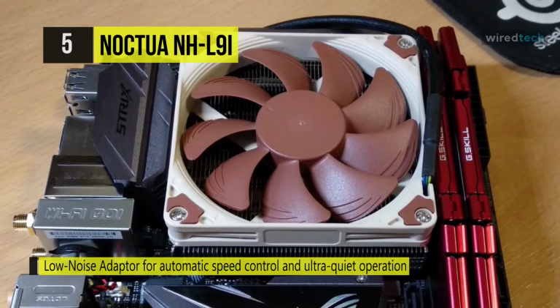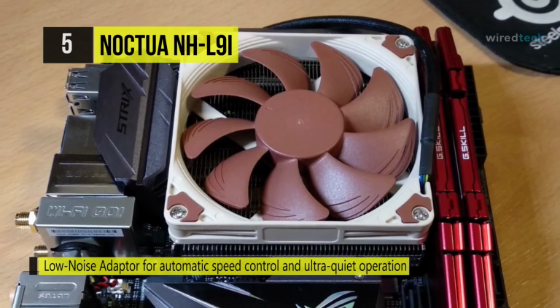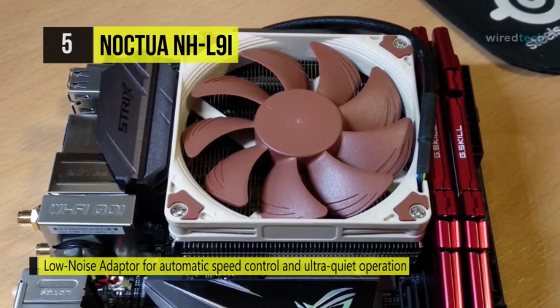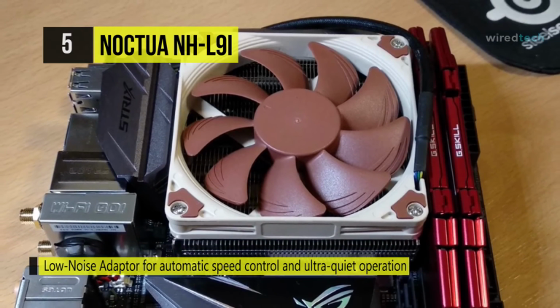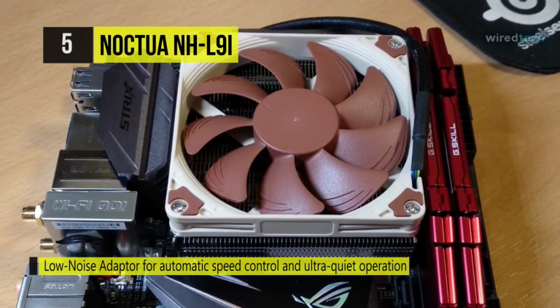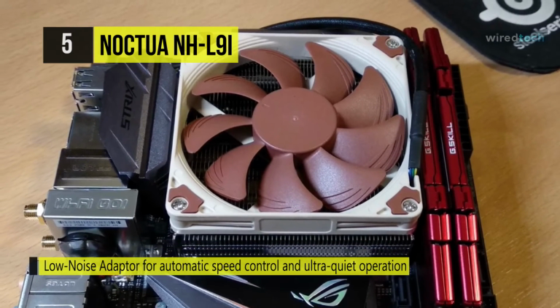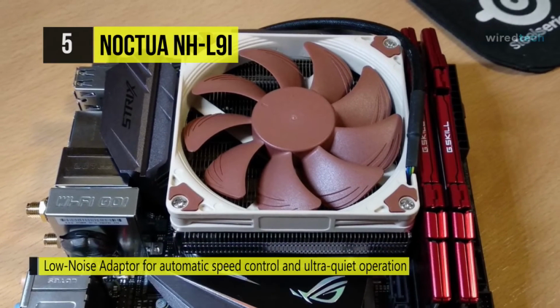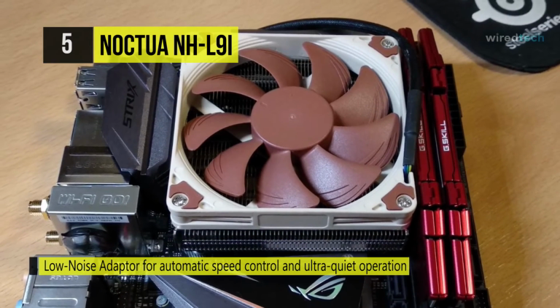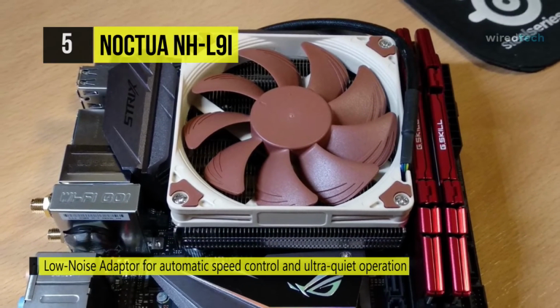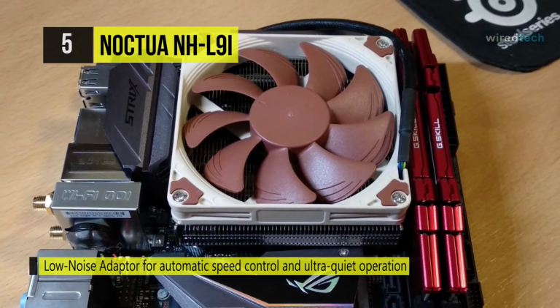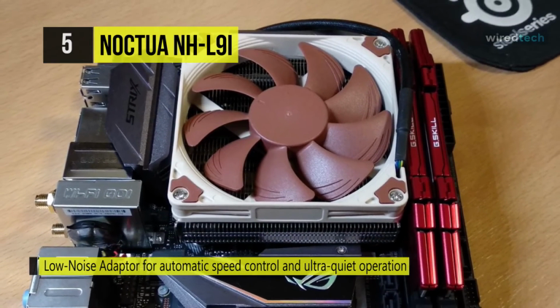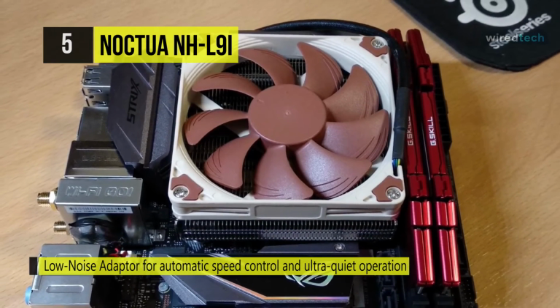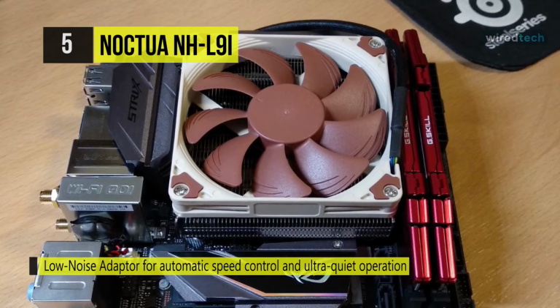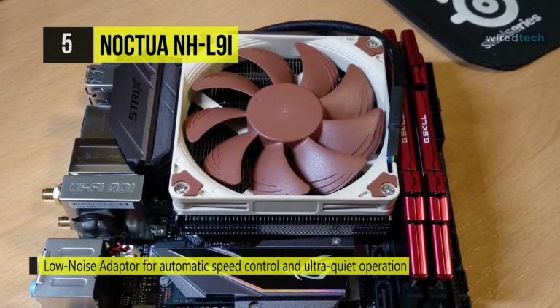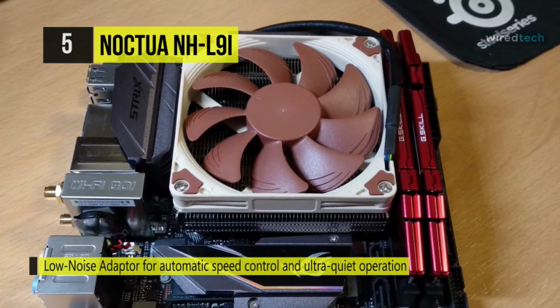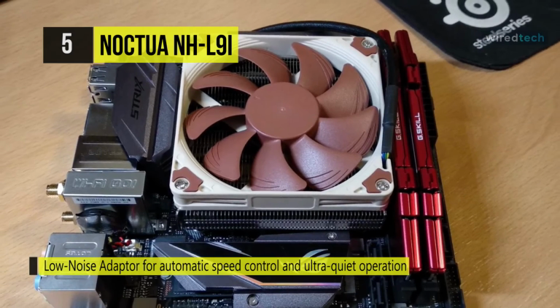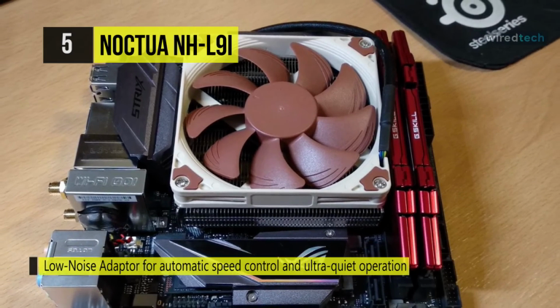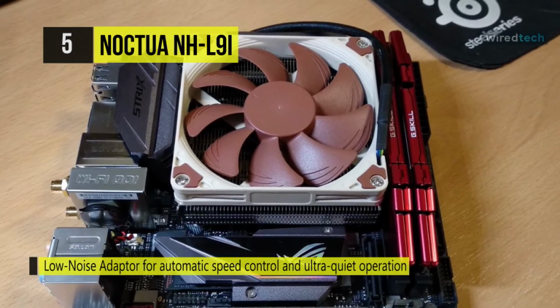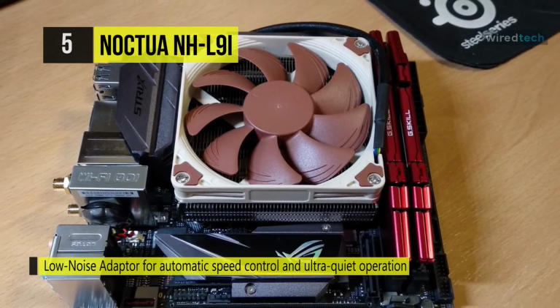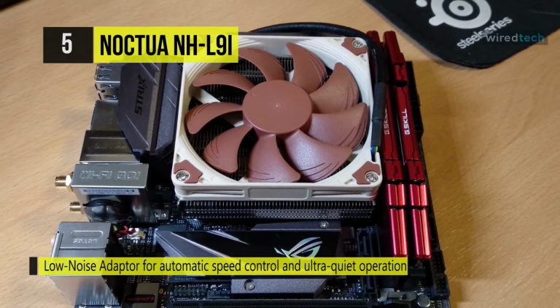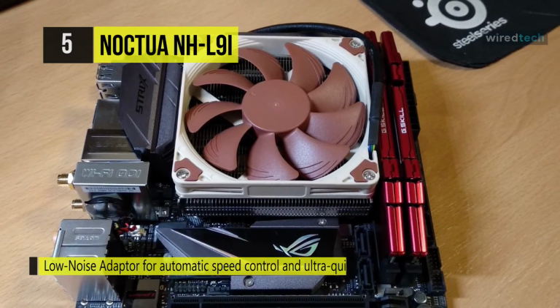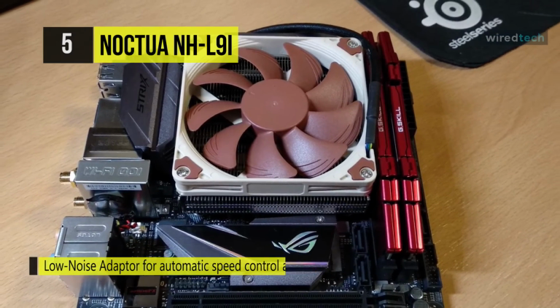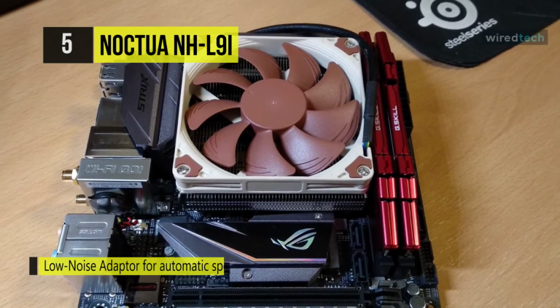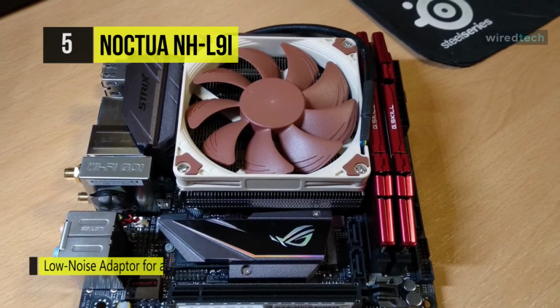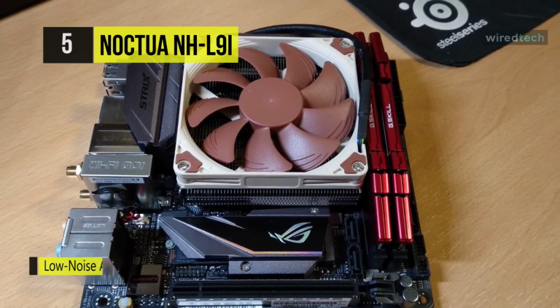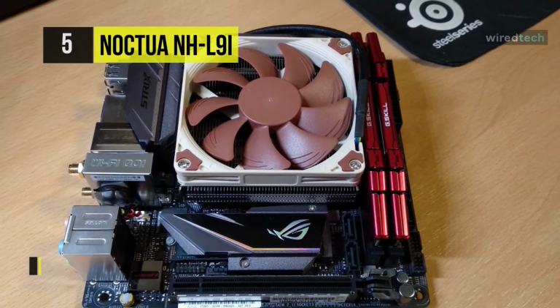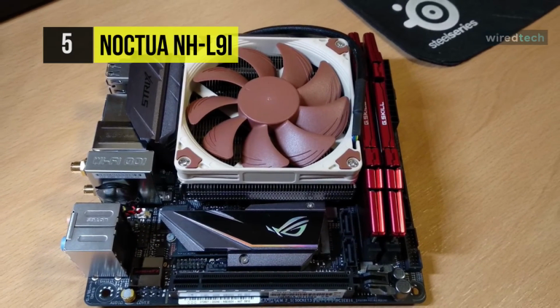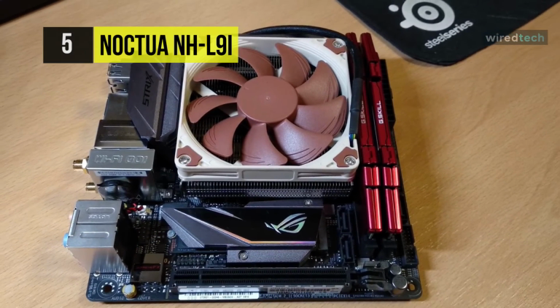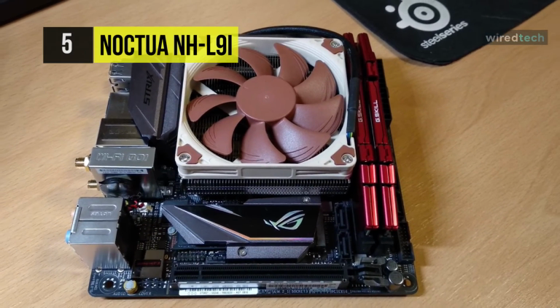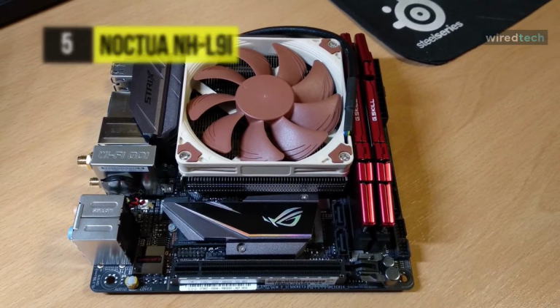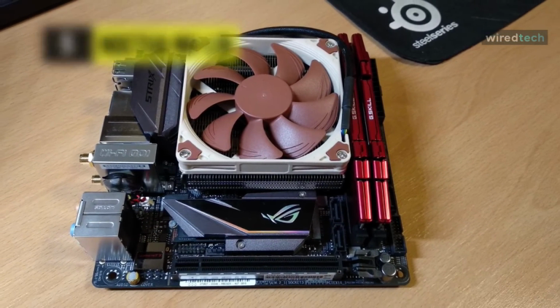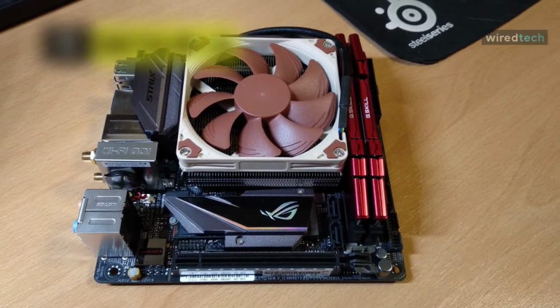This premium fan features Noctua's proprietary AAO frame as well as sophisticated aerodynamic design measures.